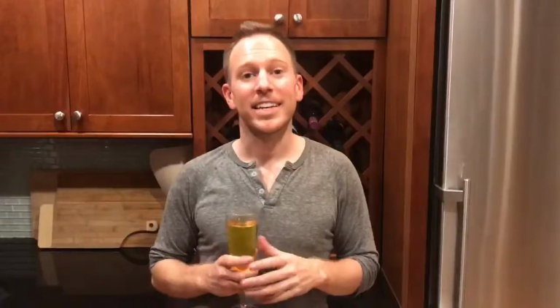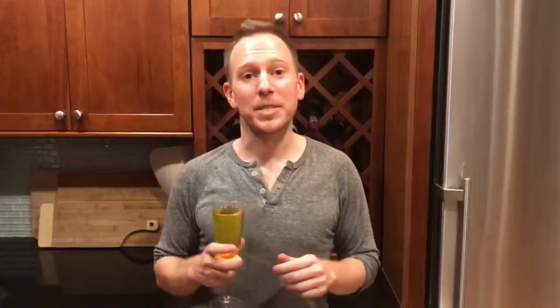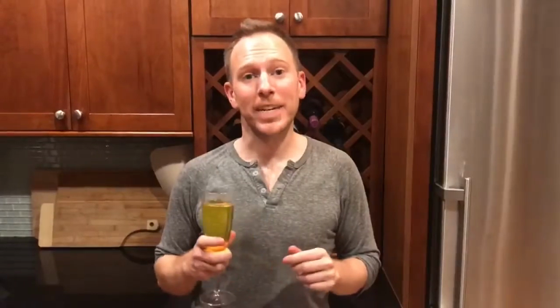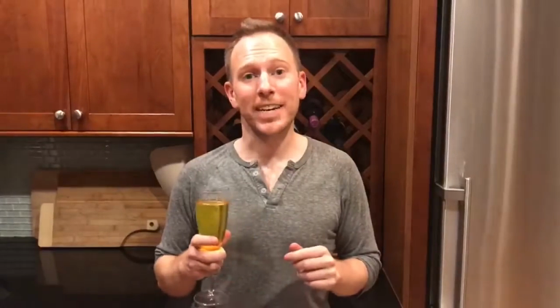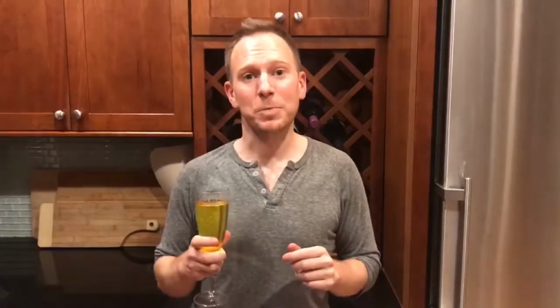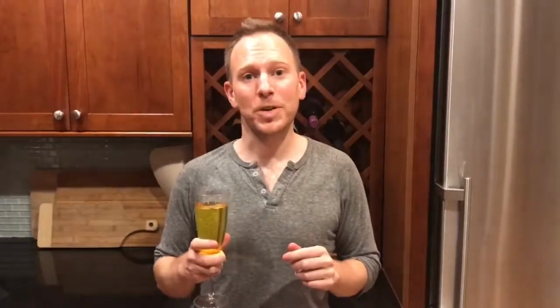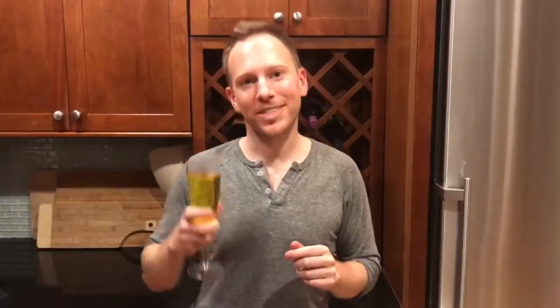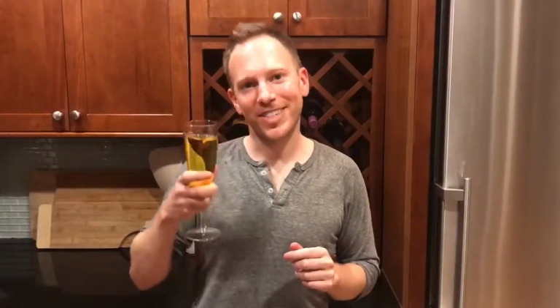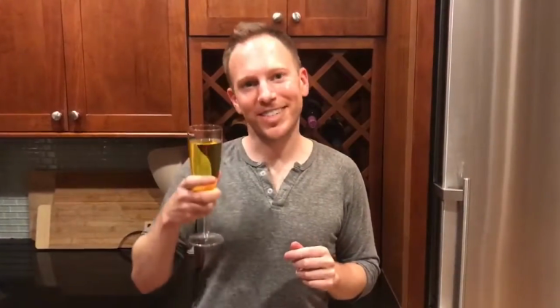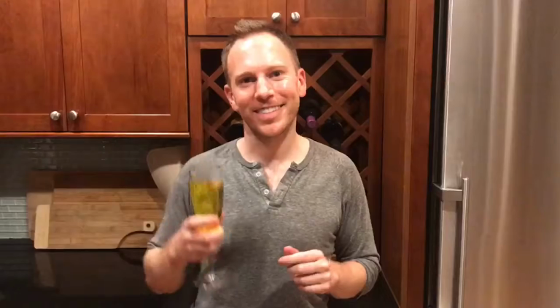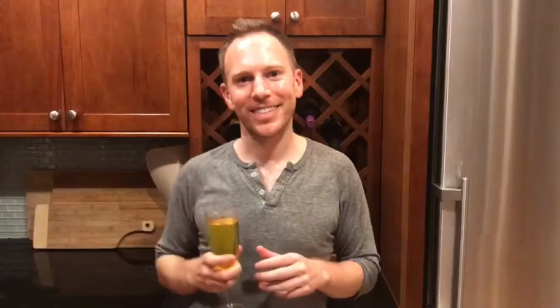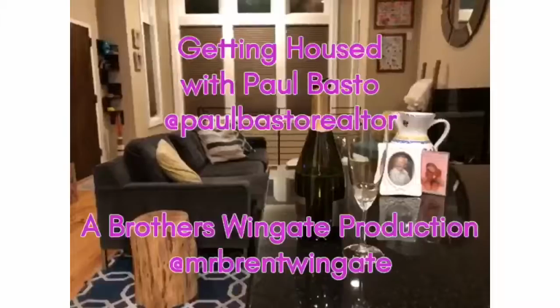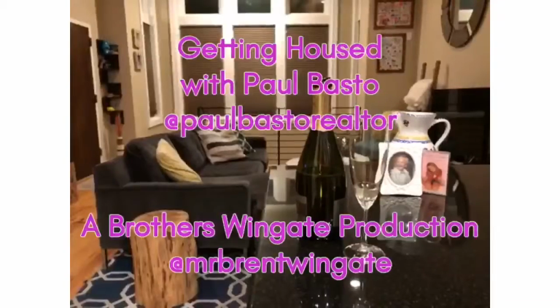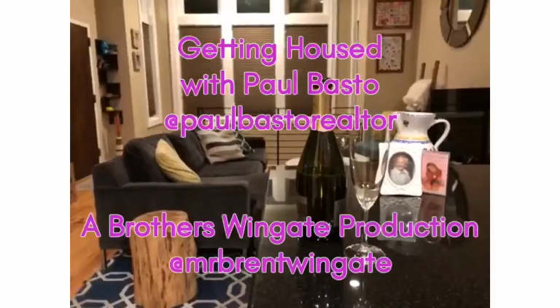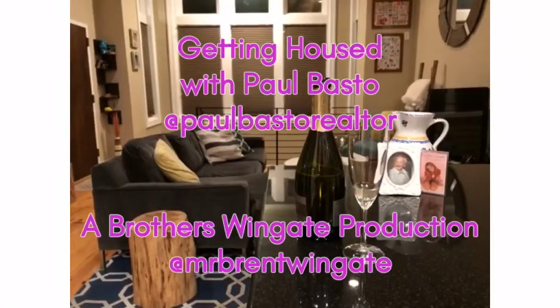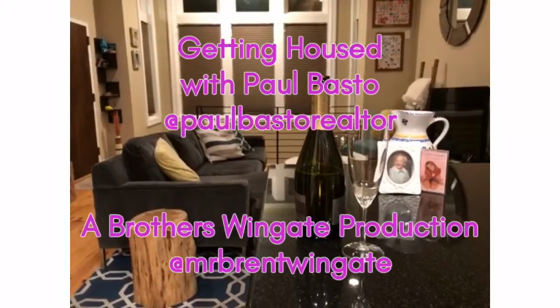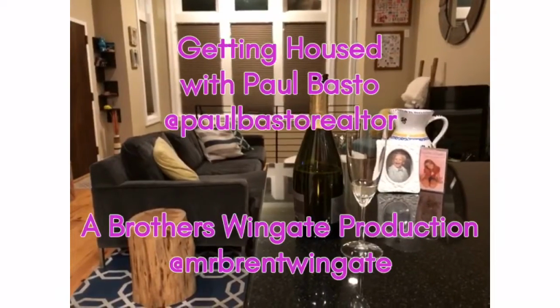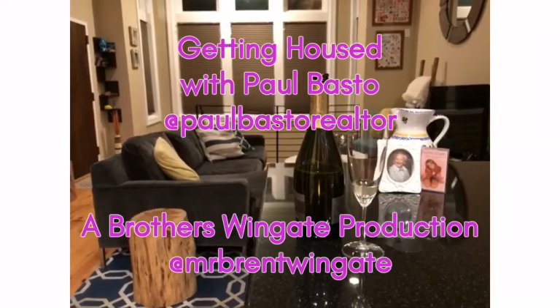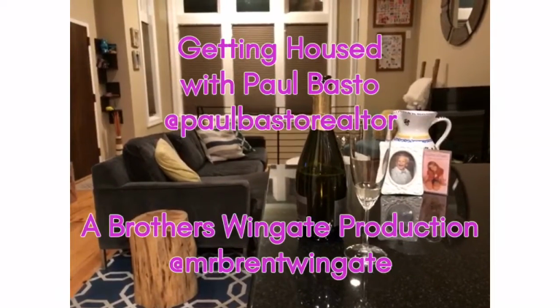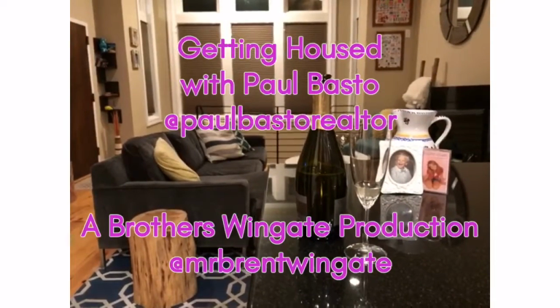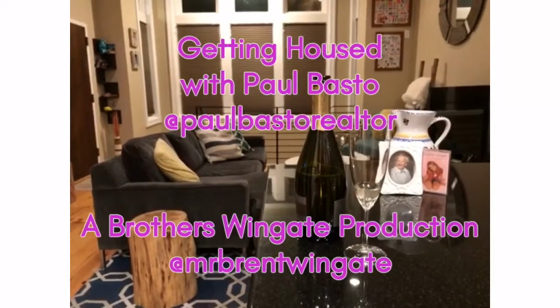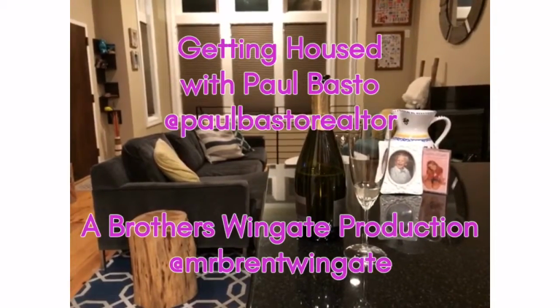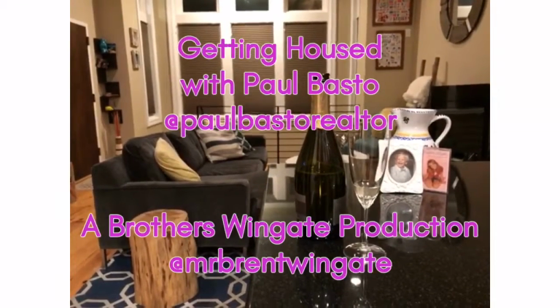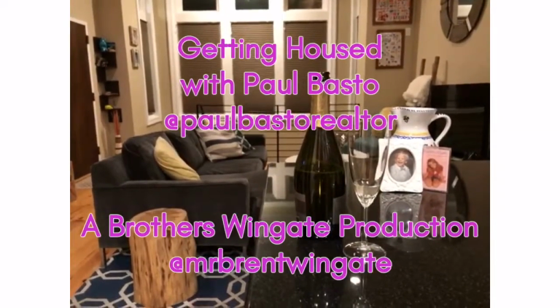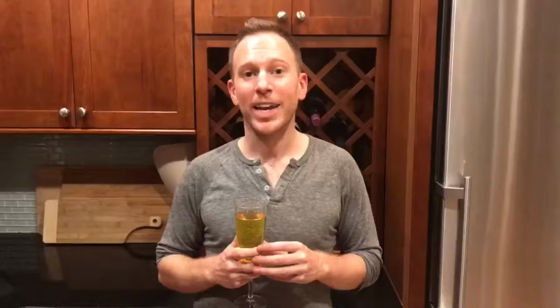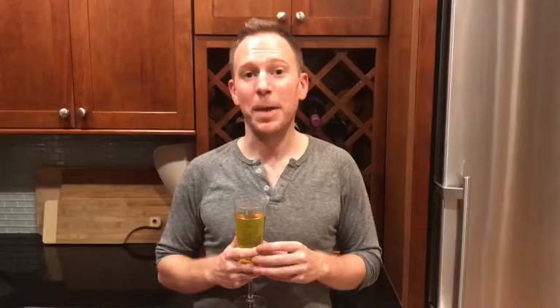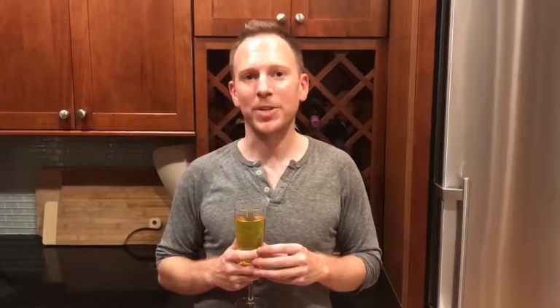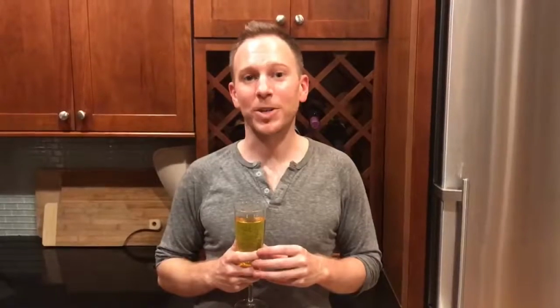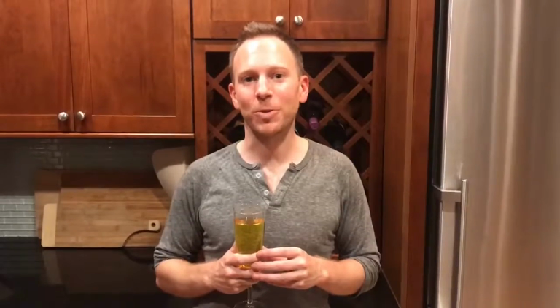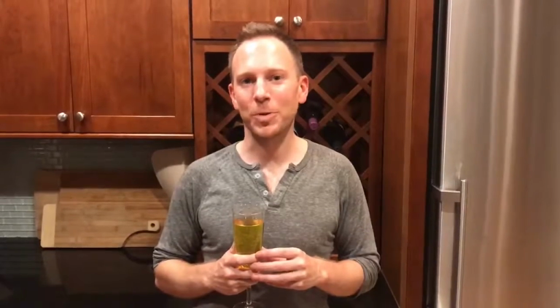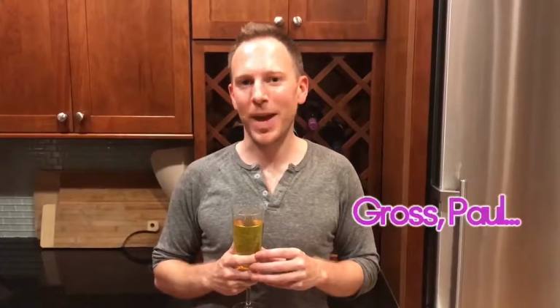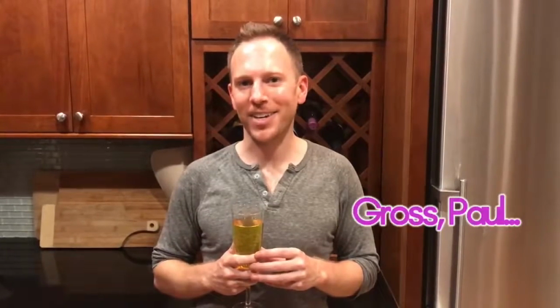This has been Getting House with Paul. Cheers! And make sure you groom your backyard.